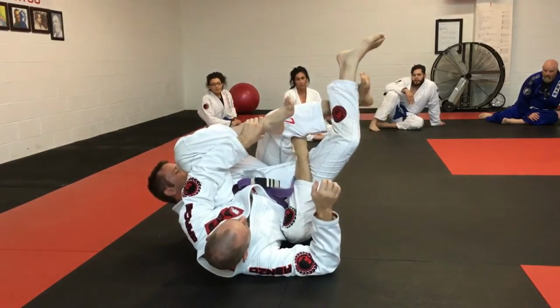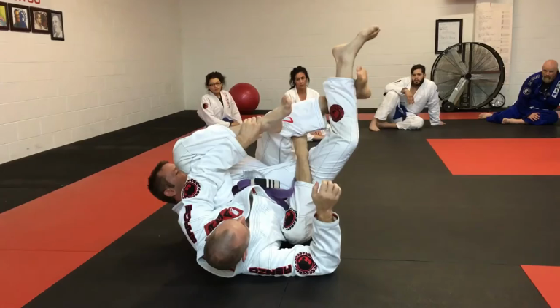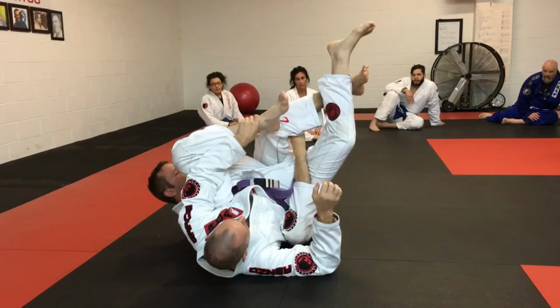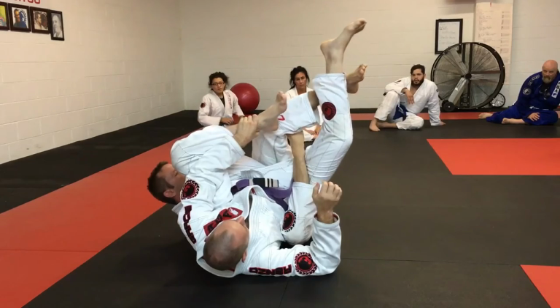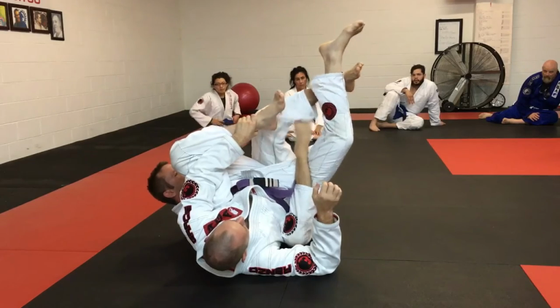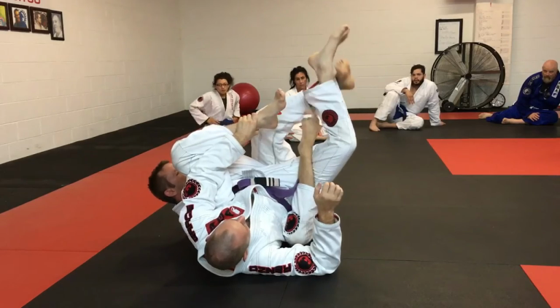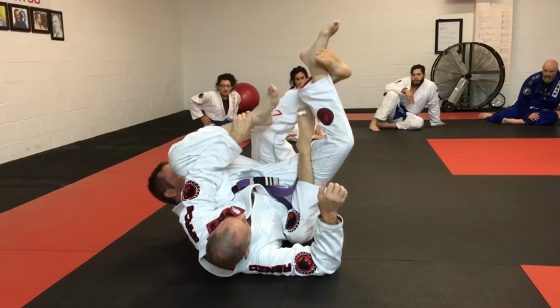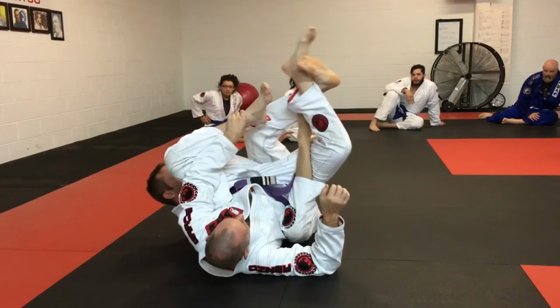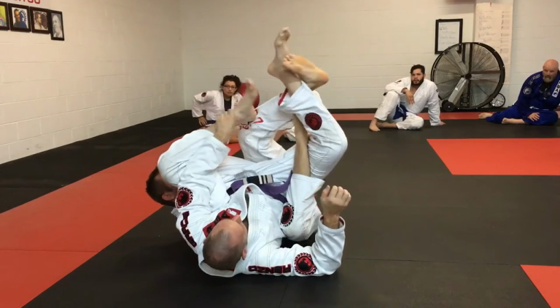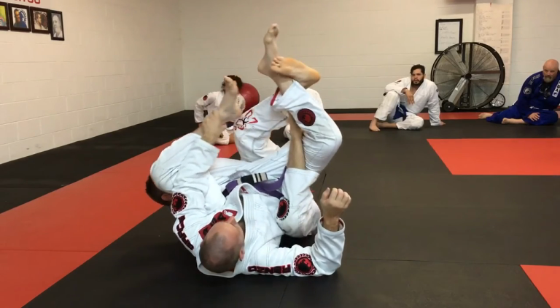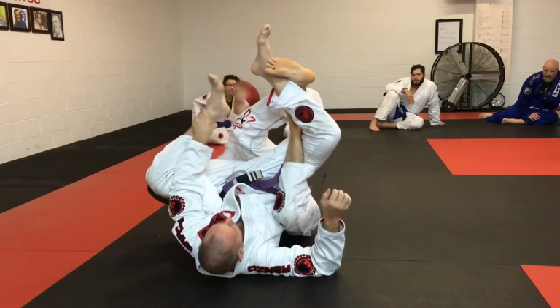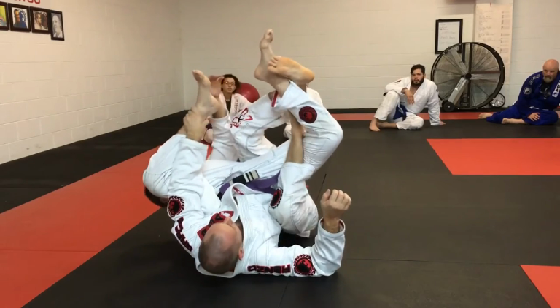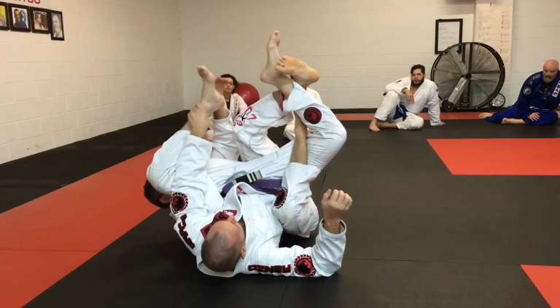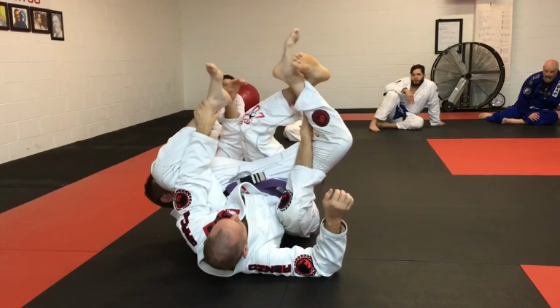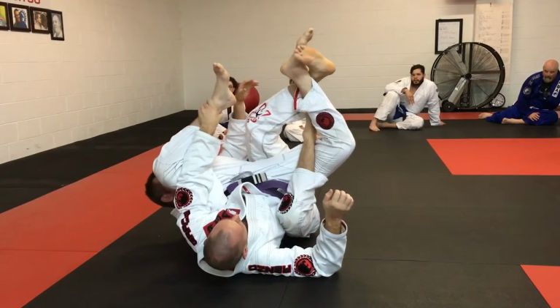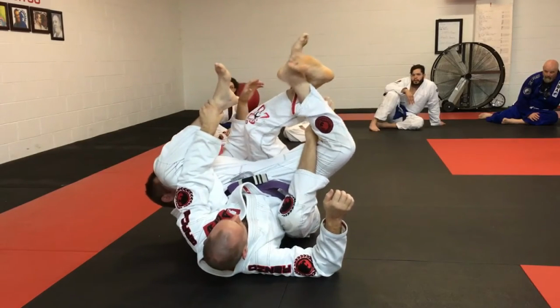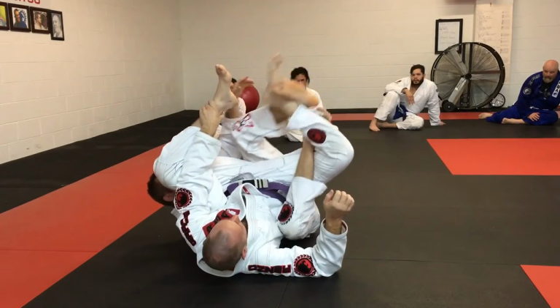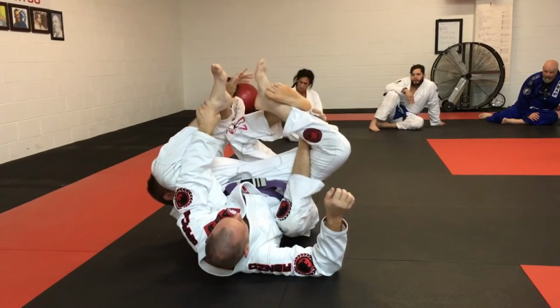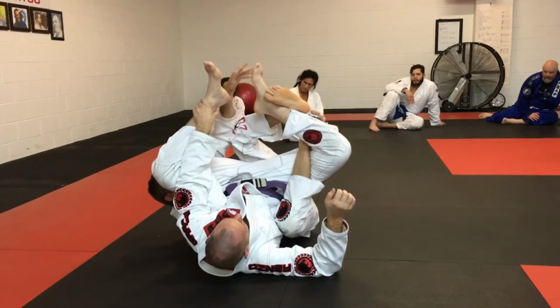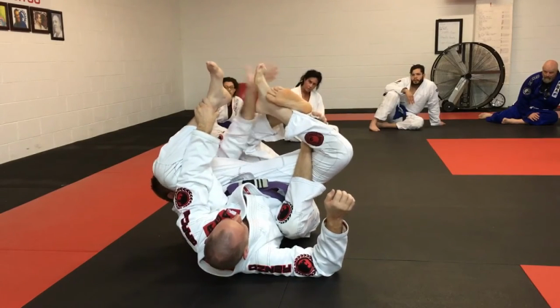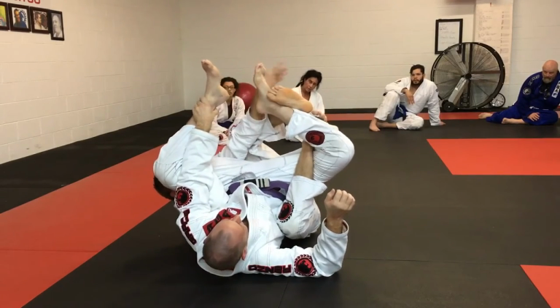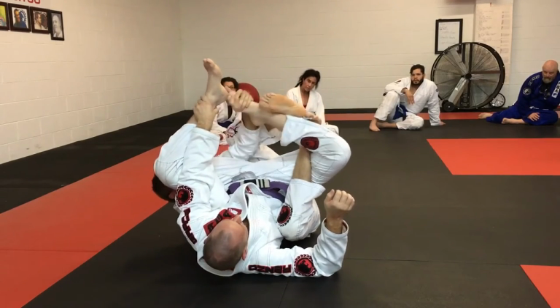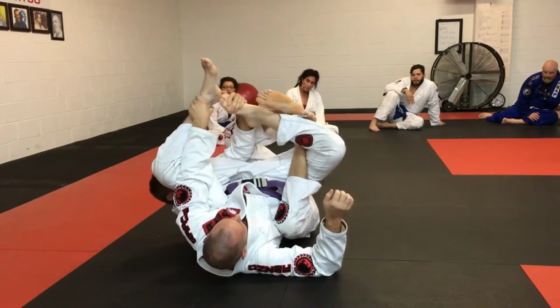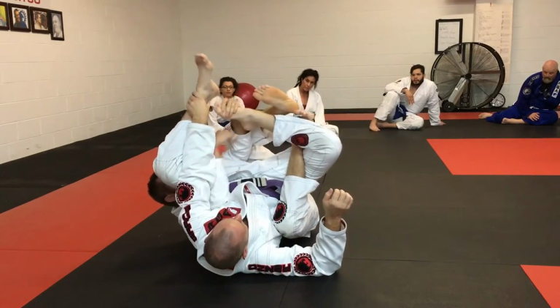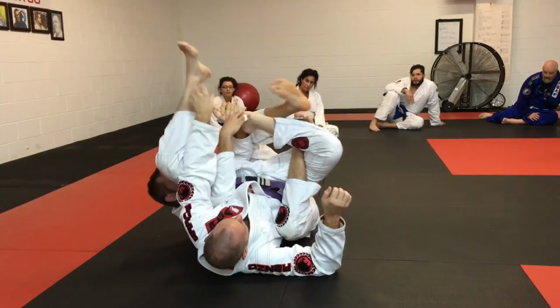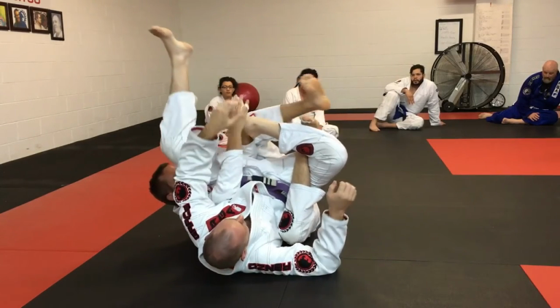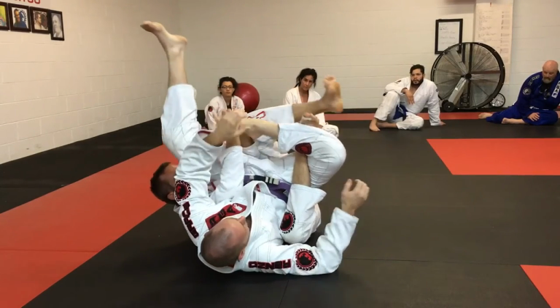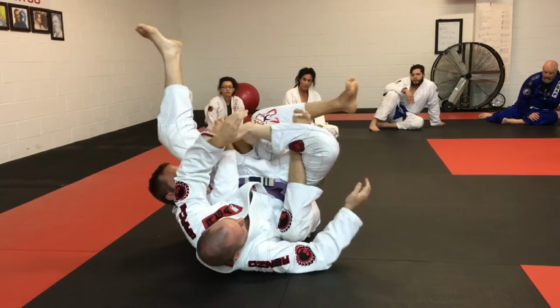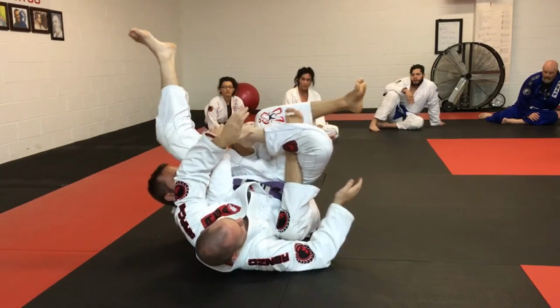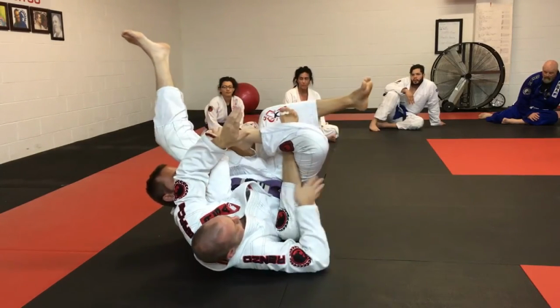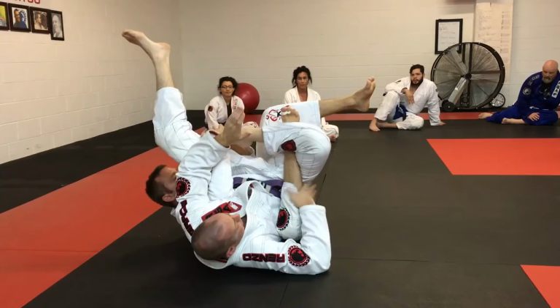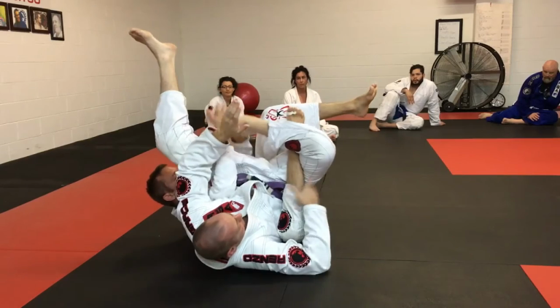I take this leg here and I use it to pull his foot to me. And I grab his toes. And now I catch him in the calf.